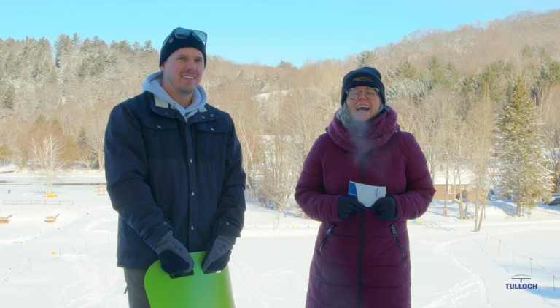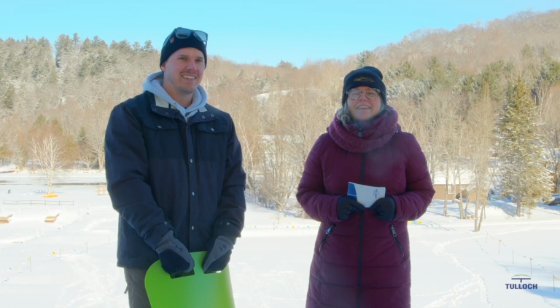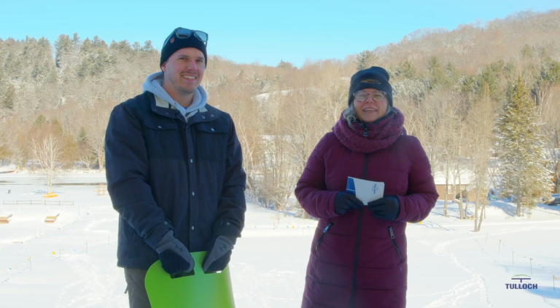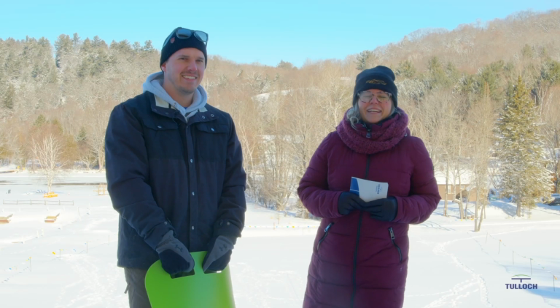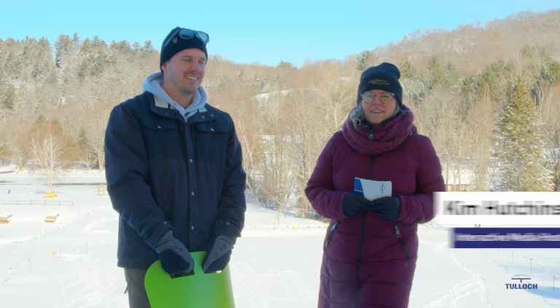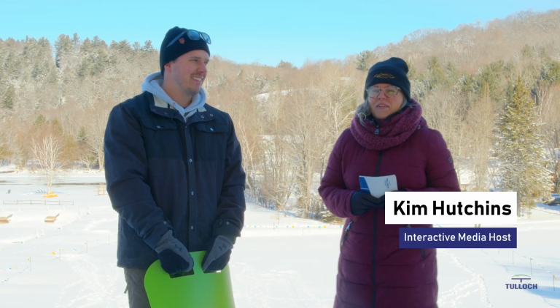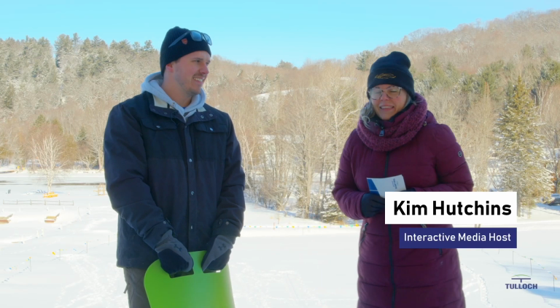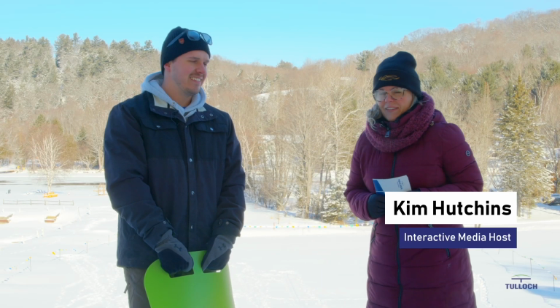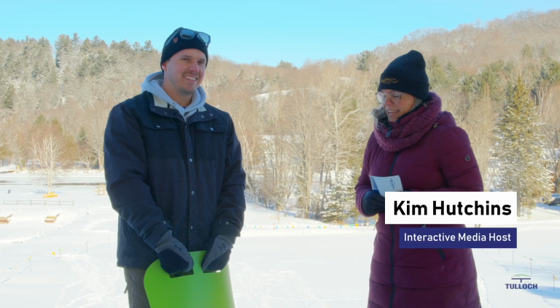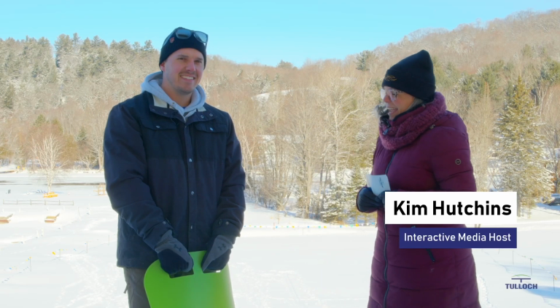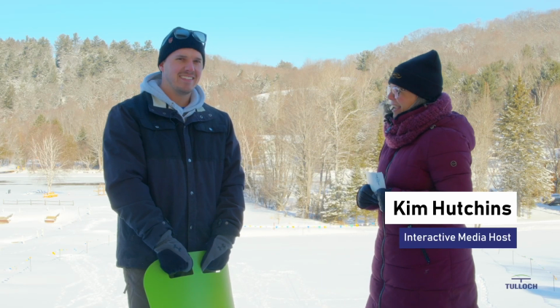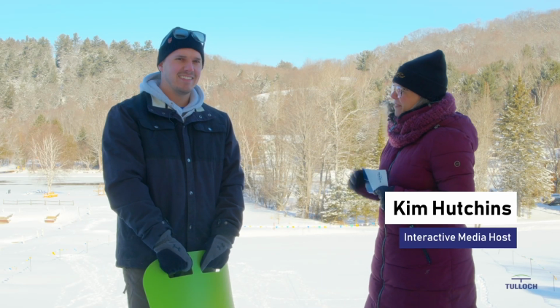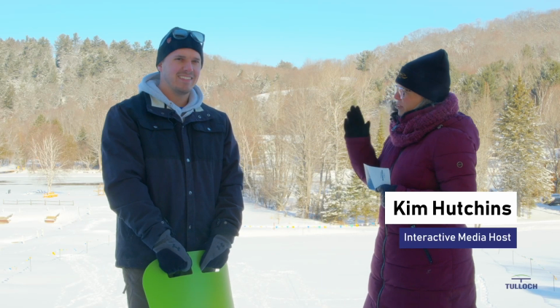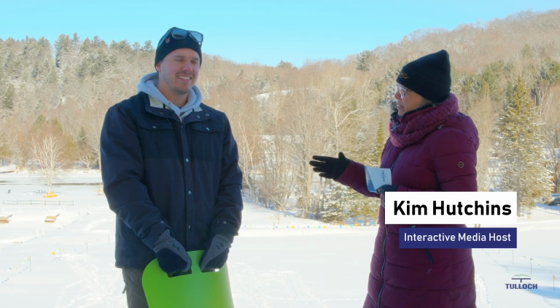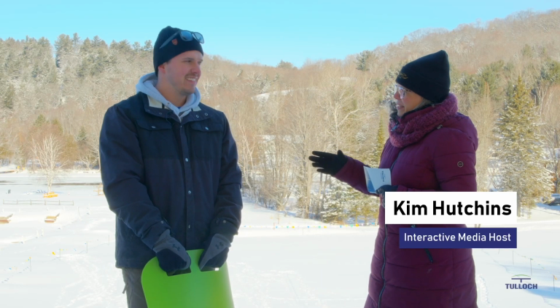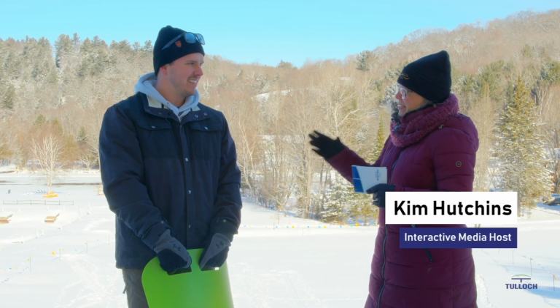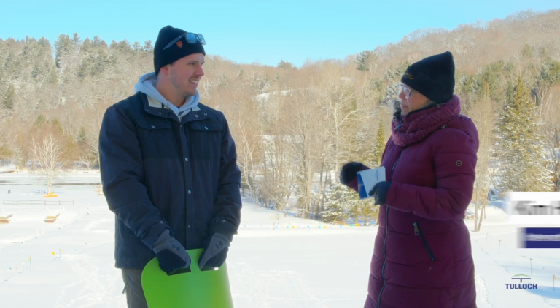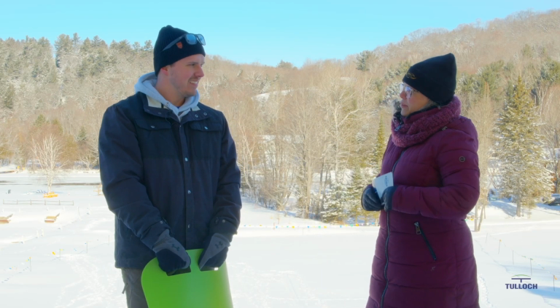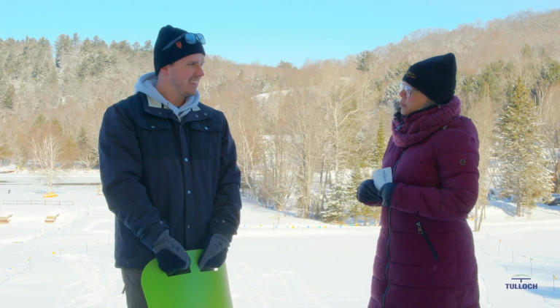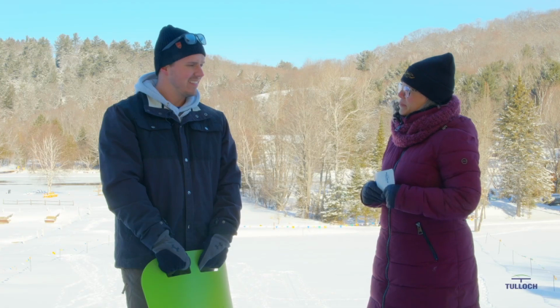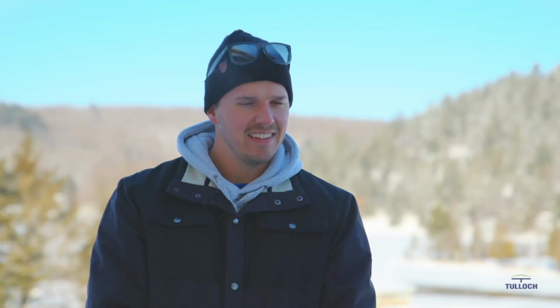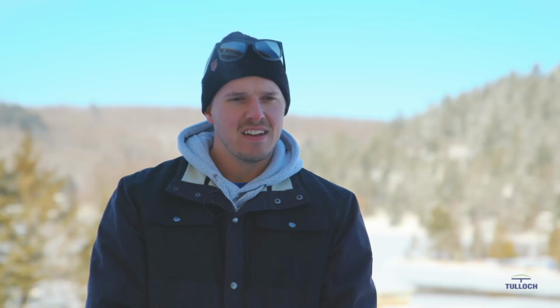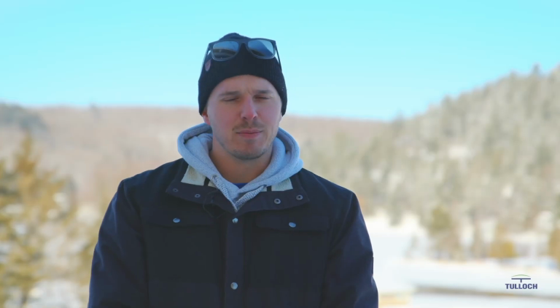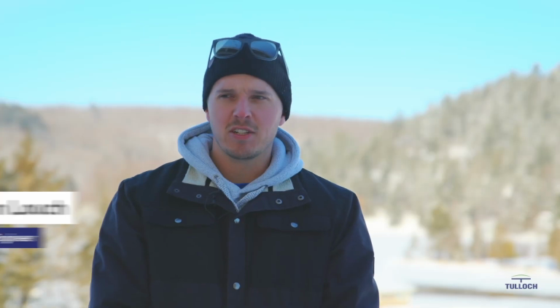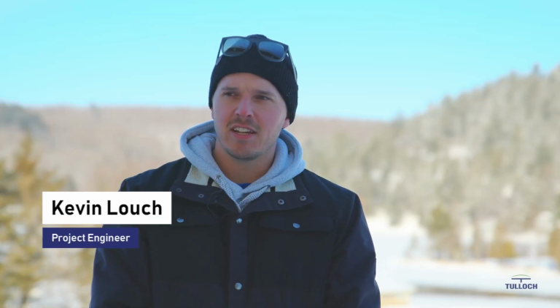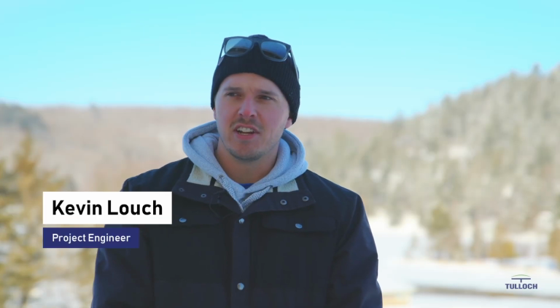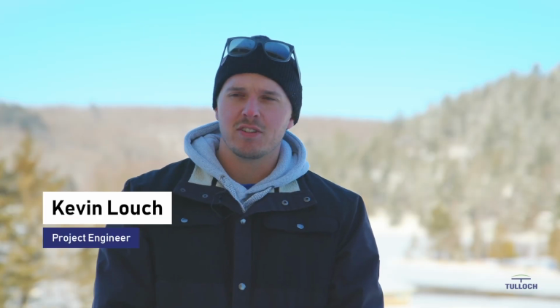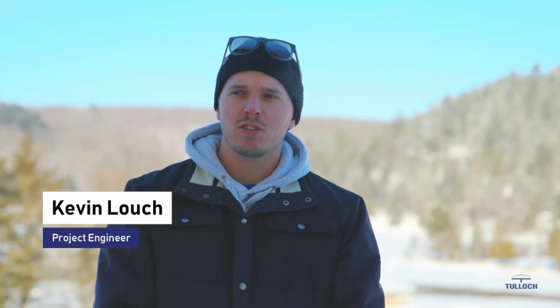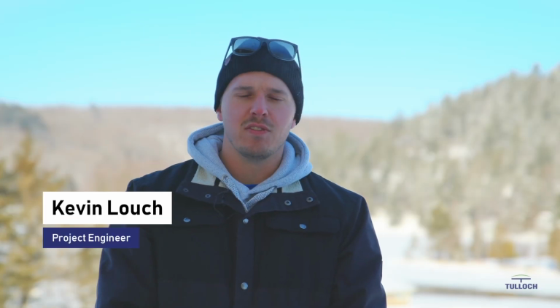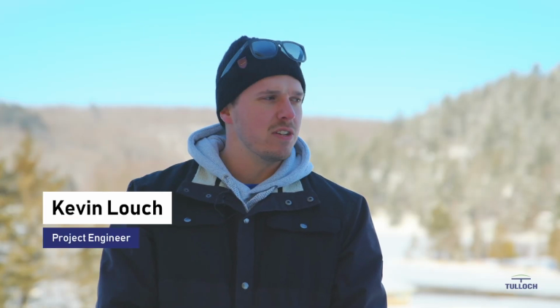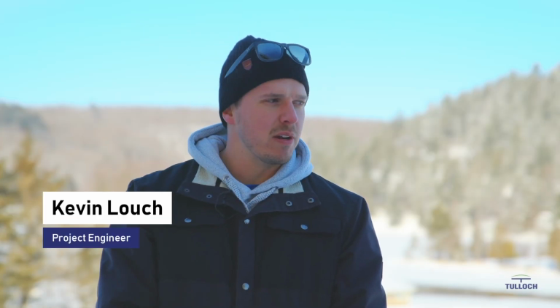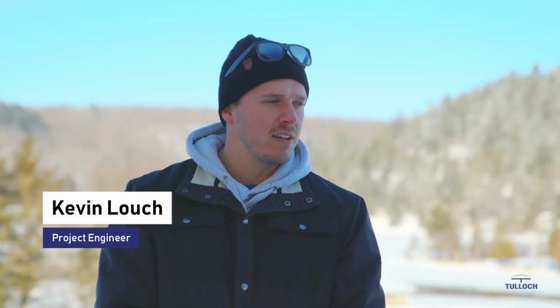Hi, I'm here with Kevin. And Kevin, you work at Tulloch. Tell us a bit about your role. I'm a project engineer in the structural division at Parry Sound.